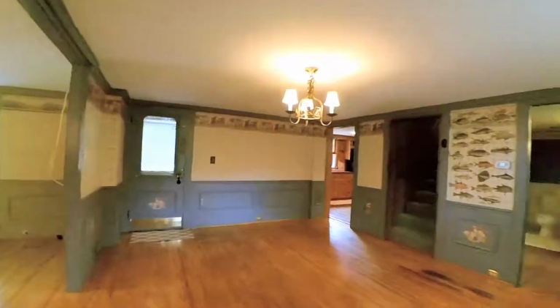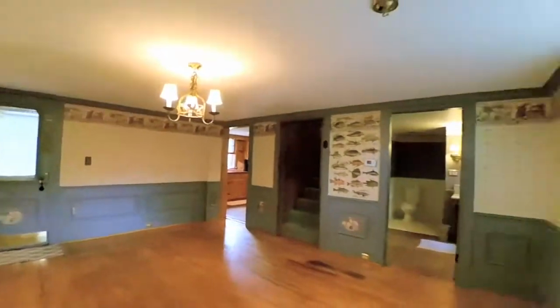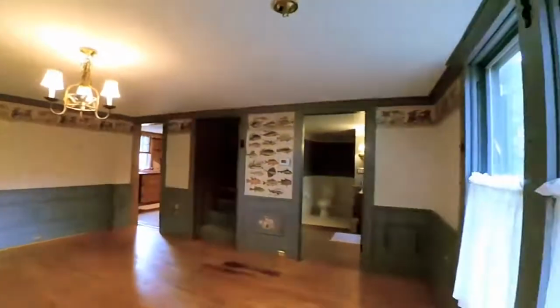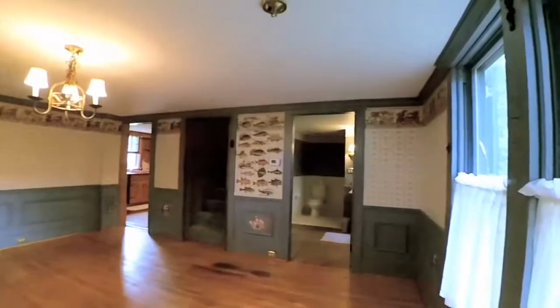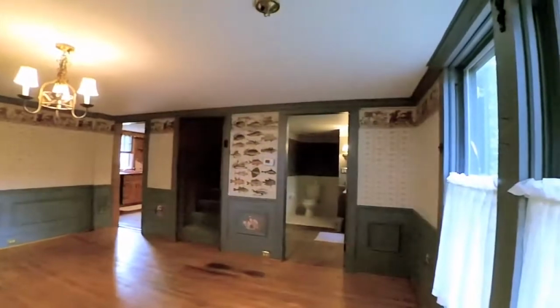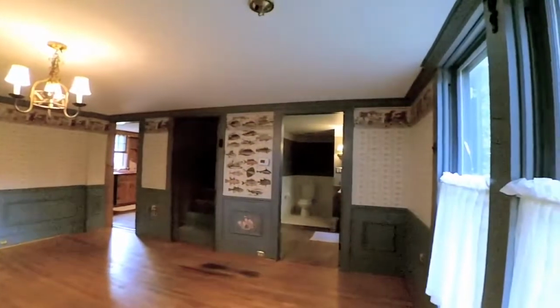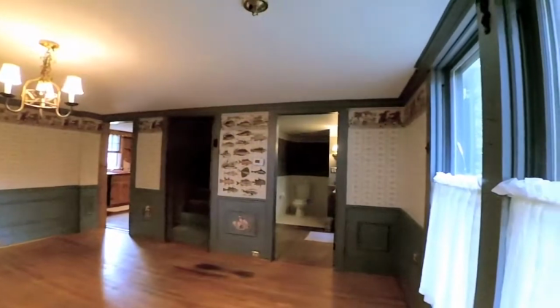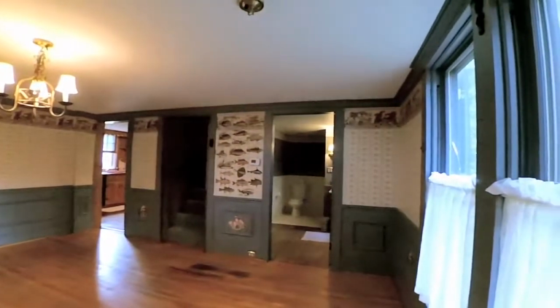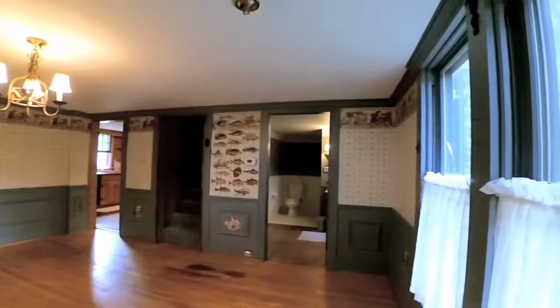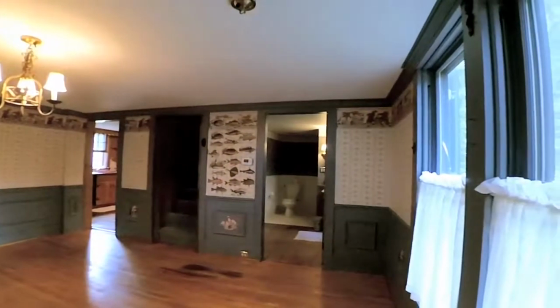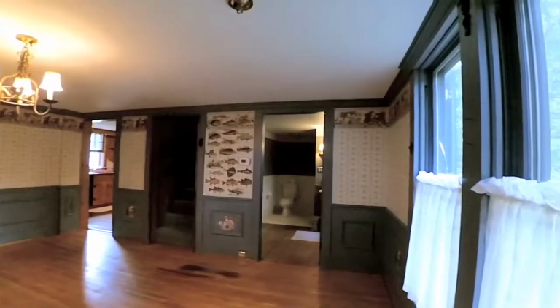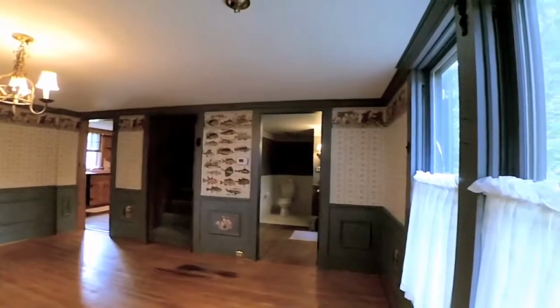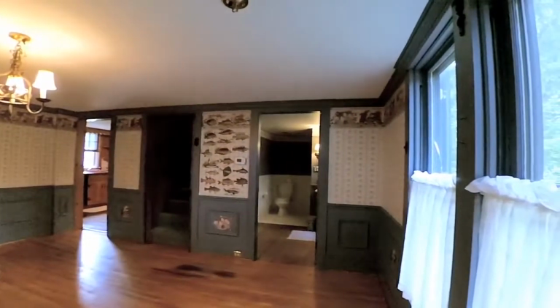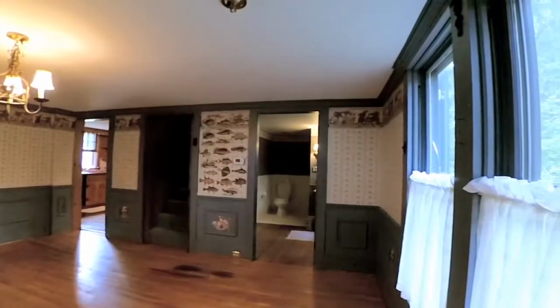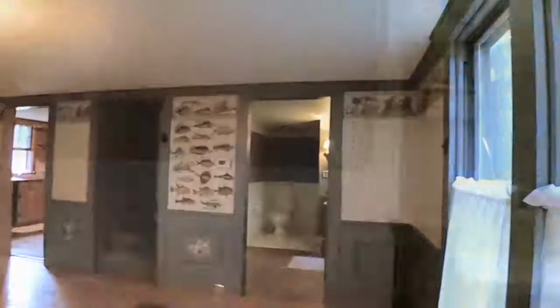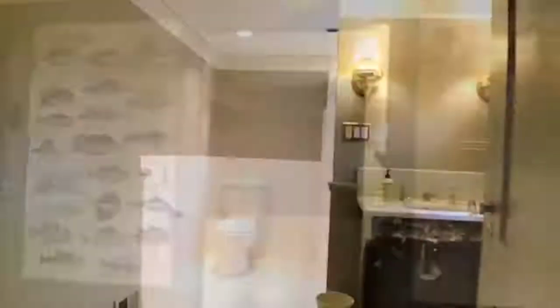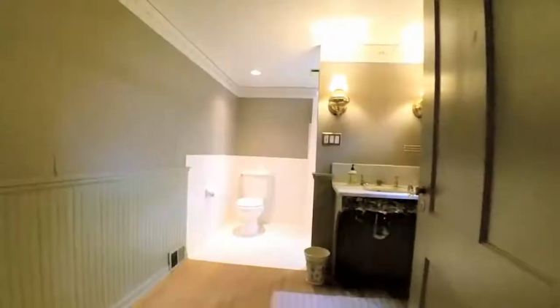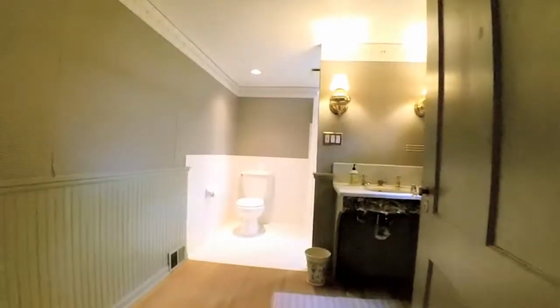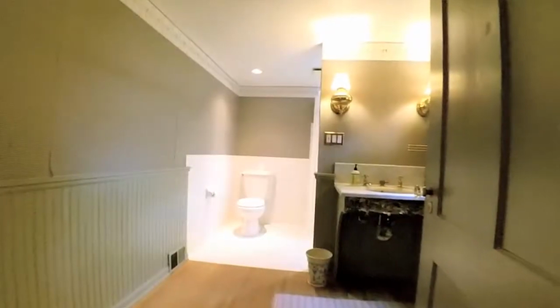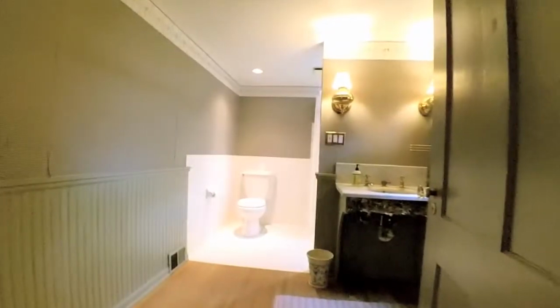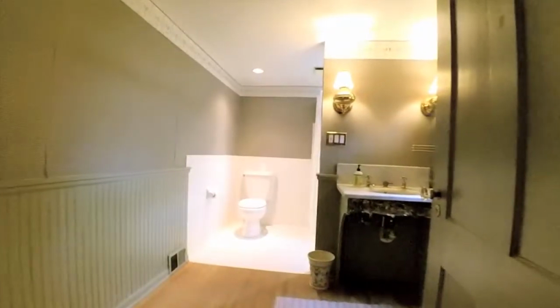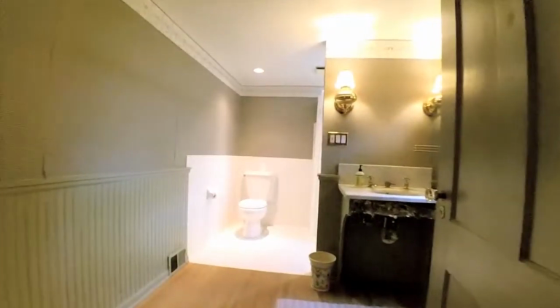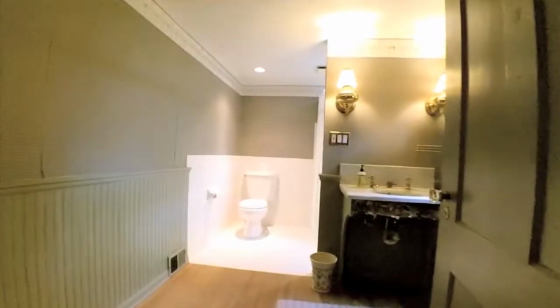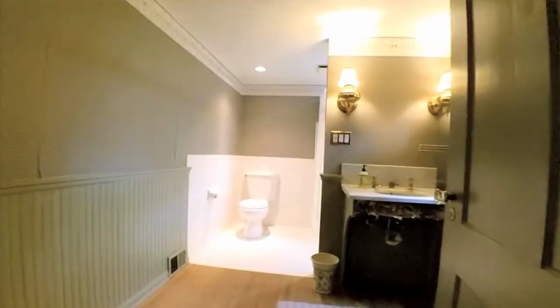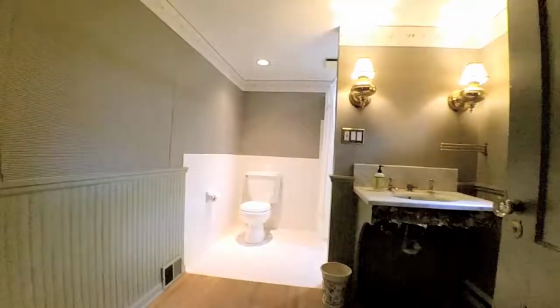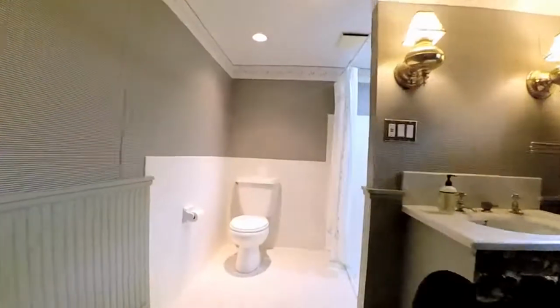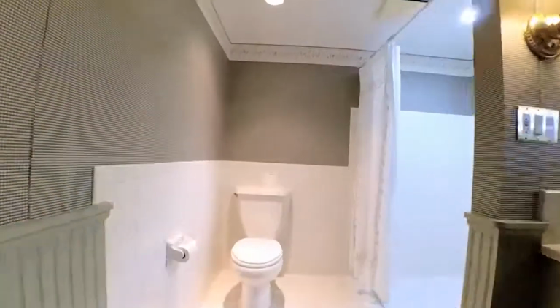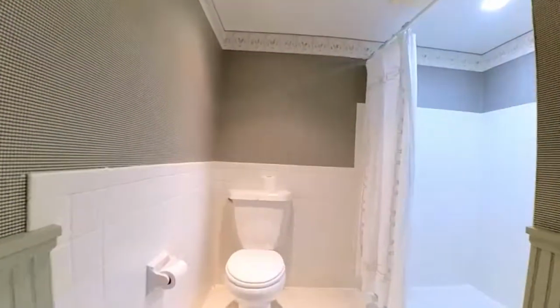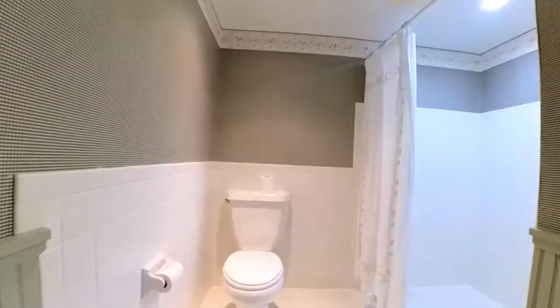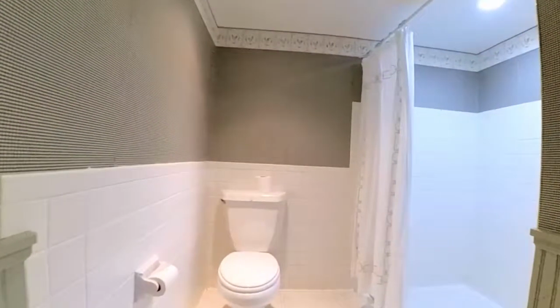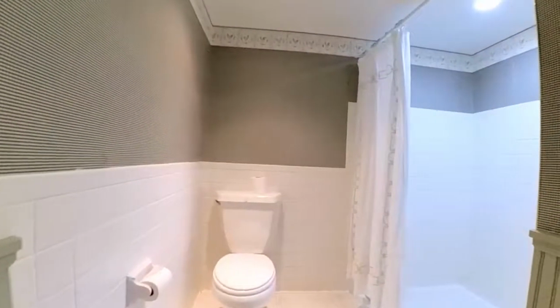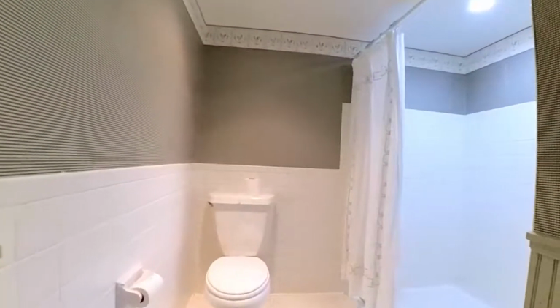A central dining room reaches out to the first floor bath with an oversized zero threshold shower and undermount sink.